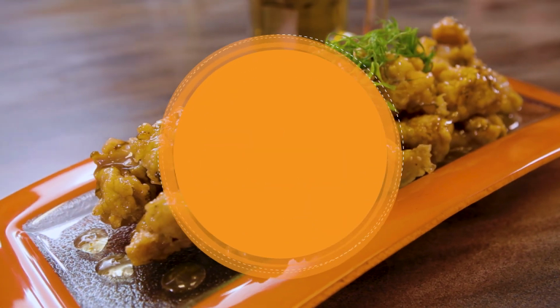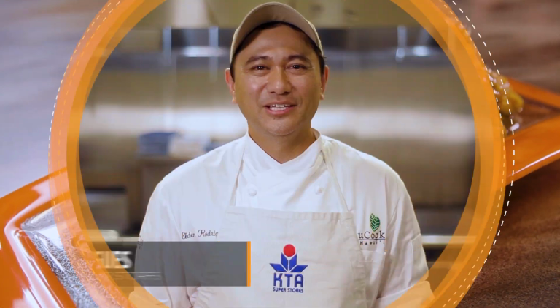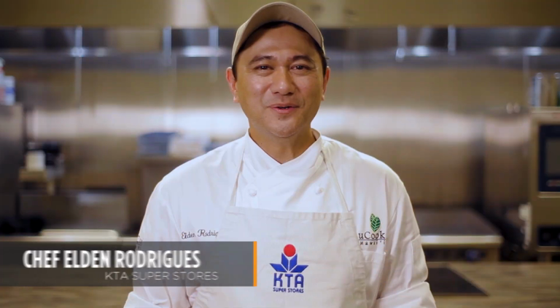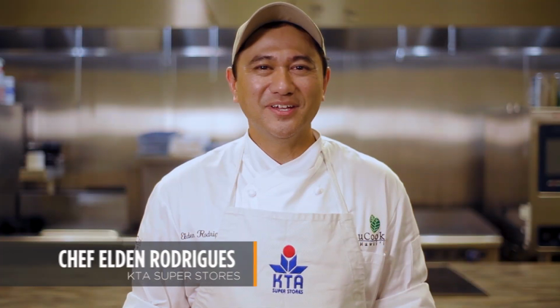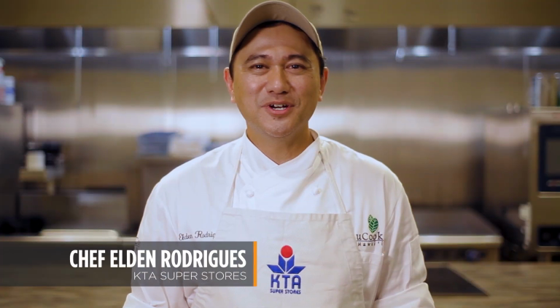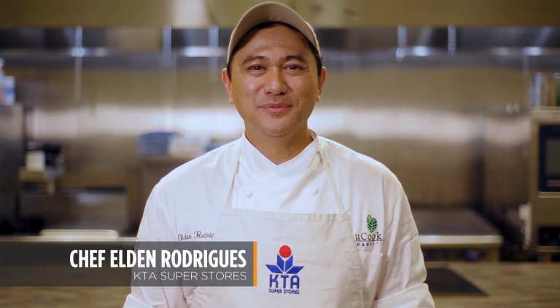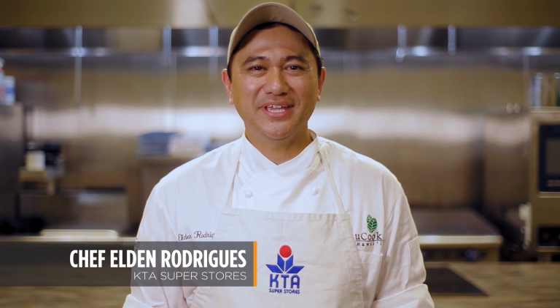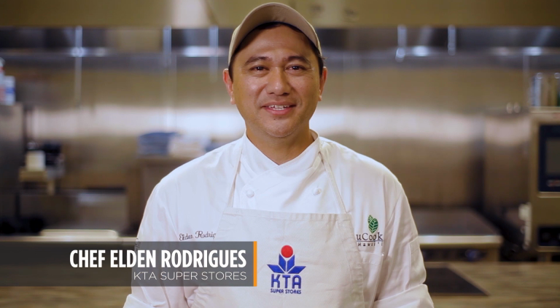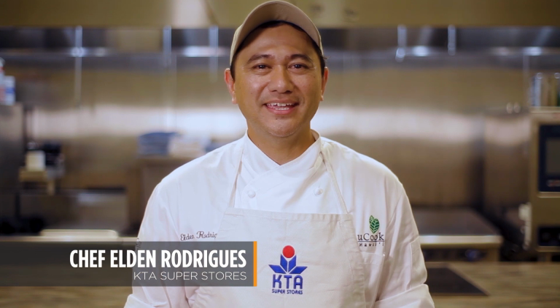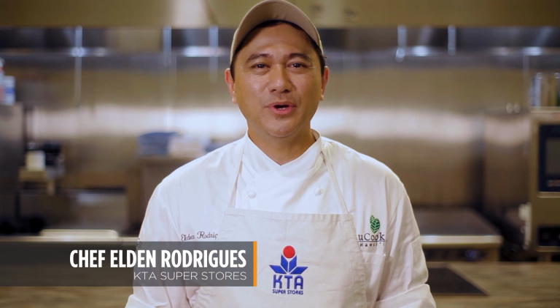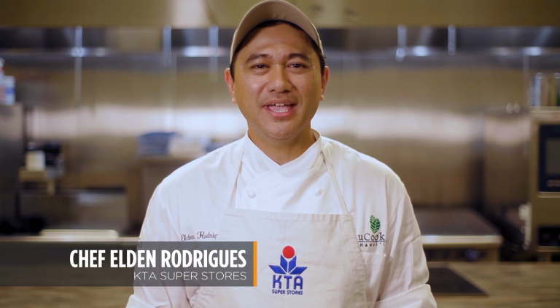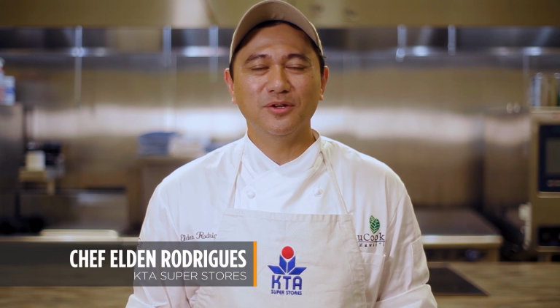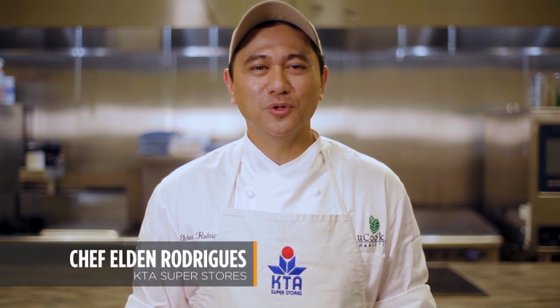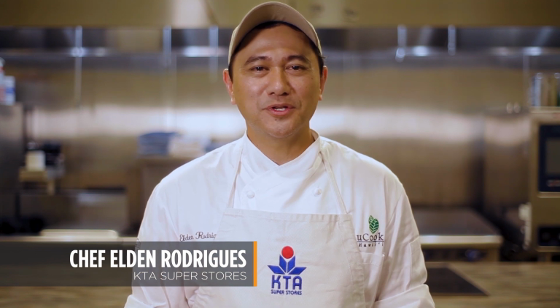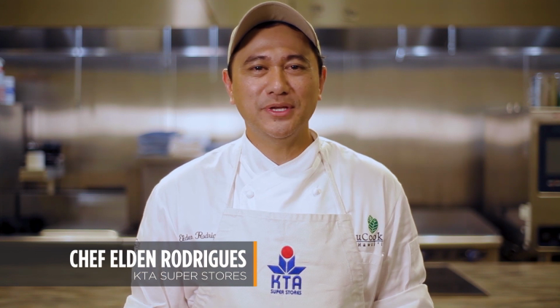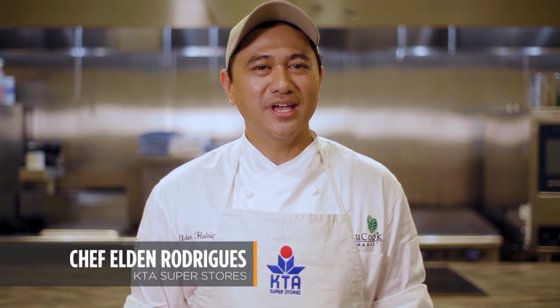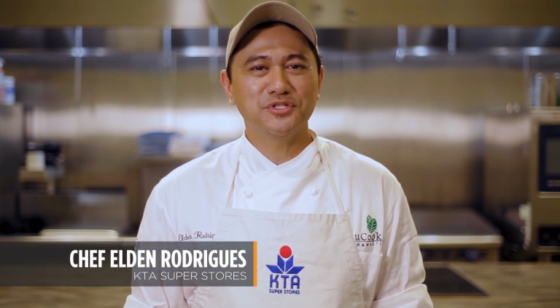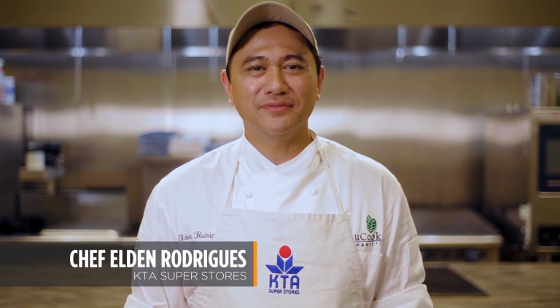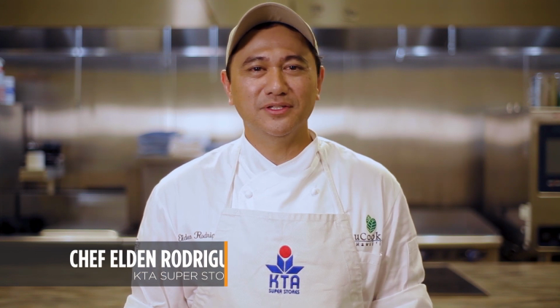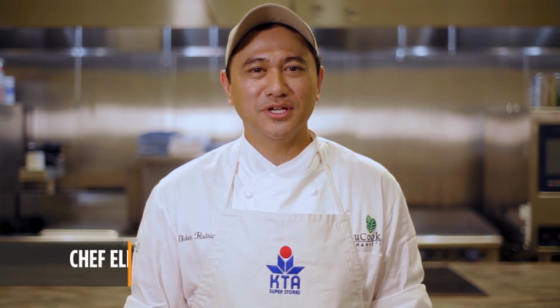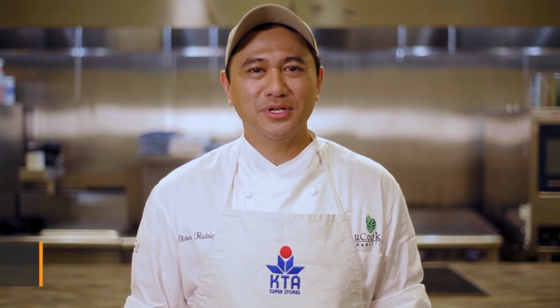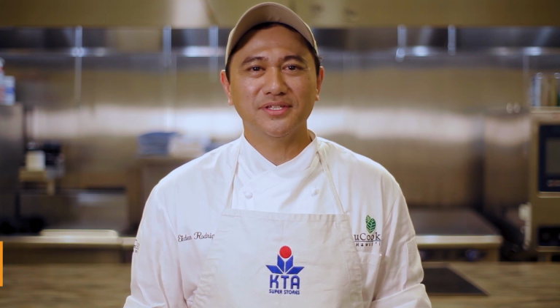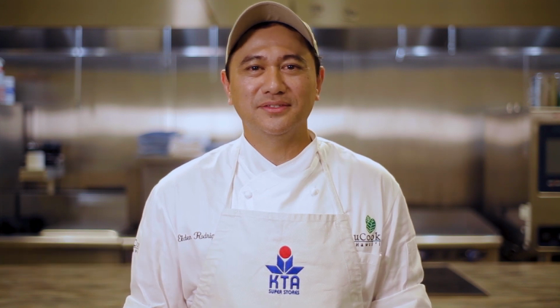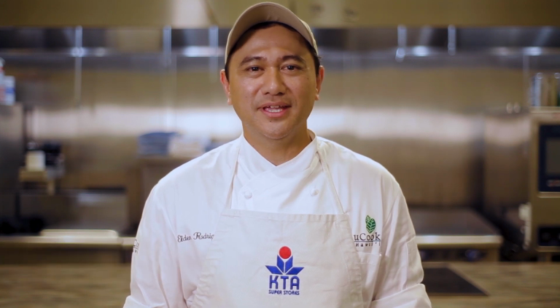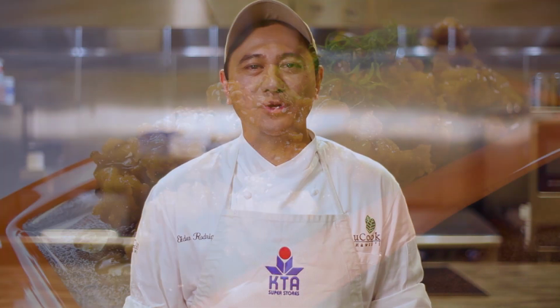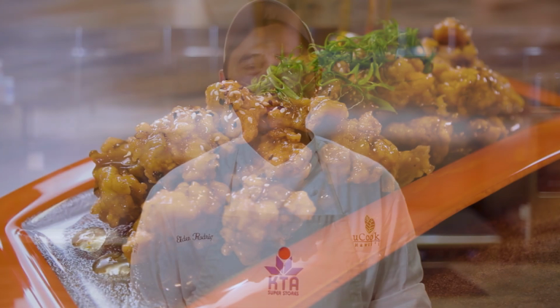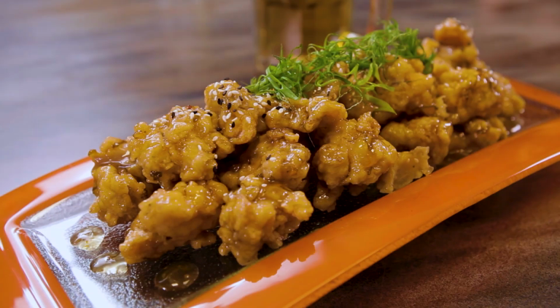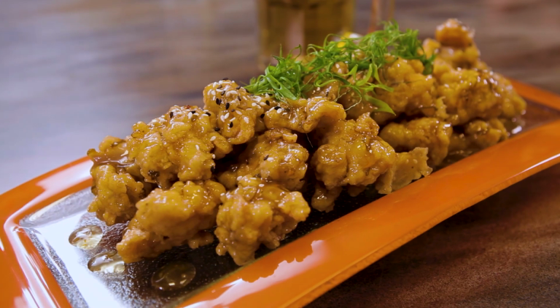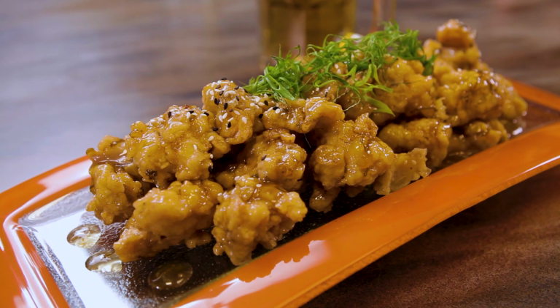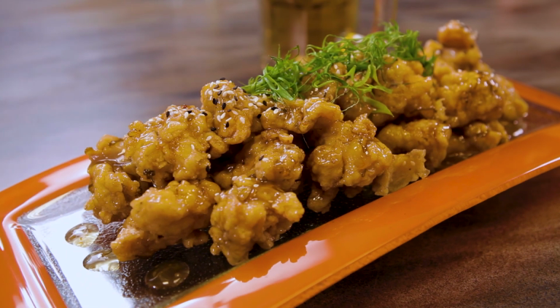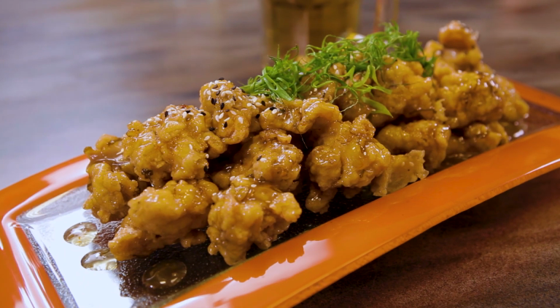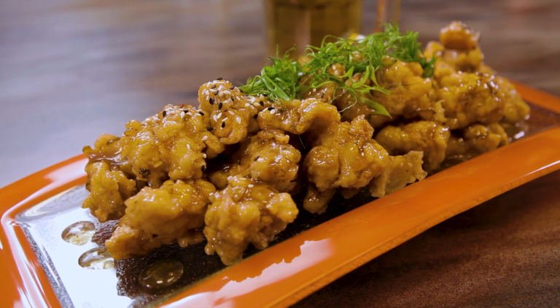Hello and welcome to KTA Quick and Easy Recipes. I'm Chef Eldon Rodriguez and today we are making Ka'u Orange Chicken.